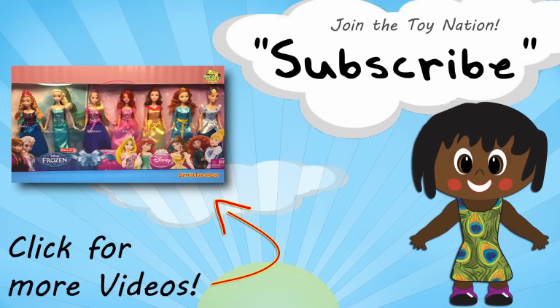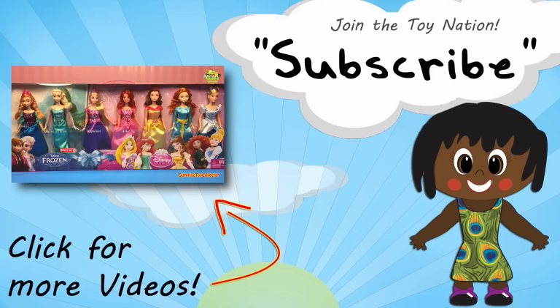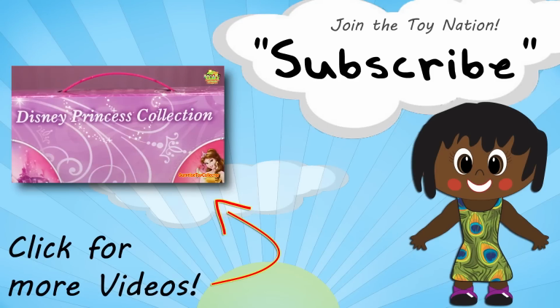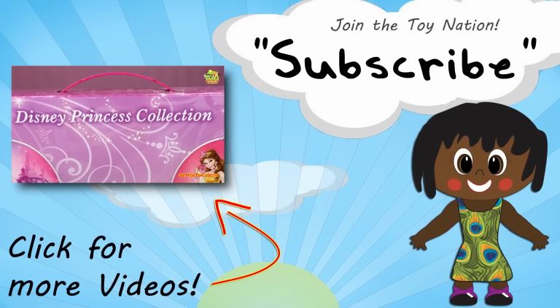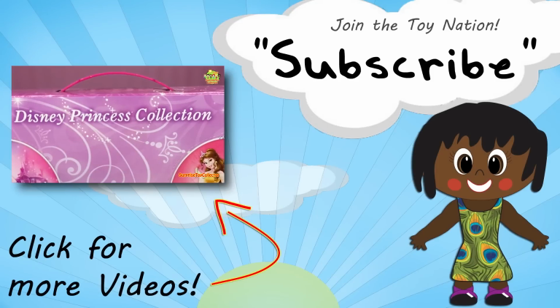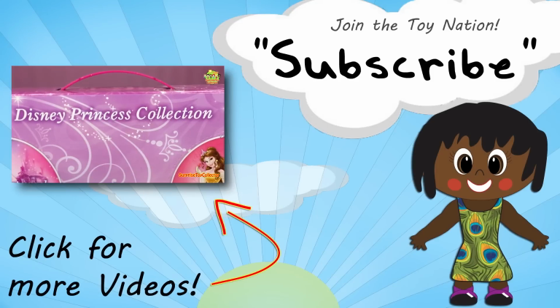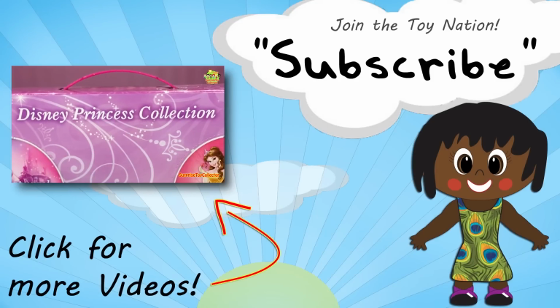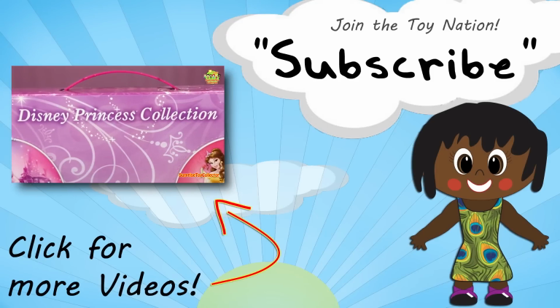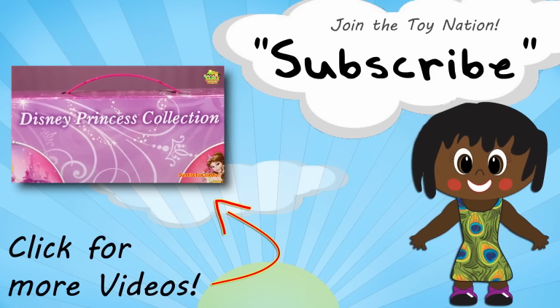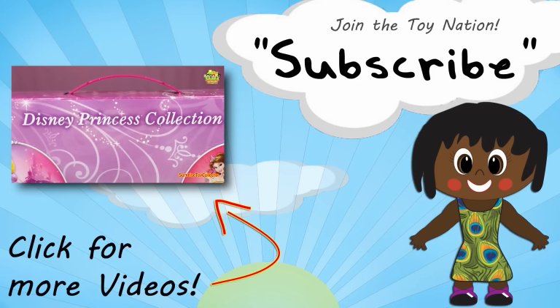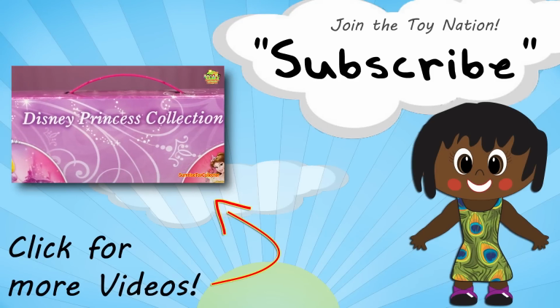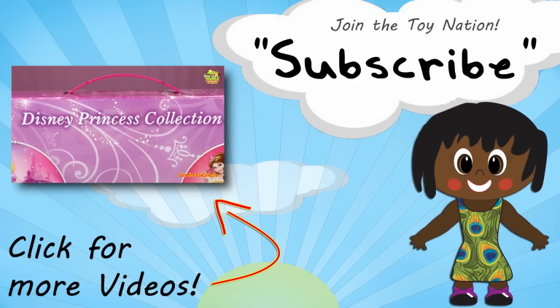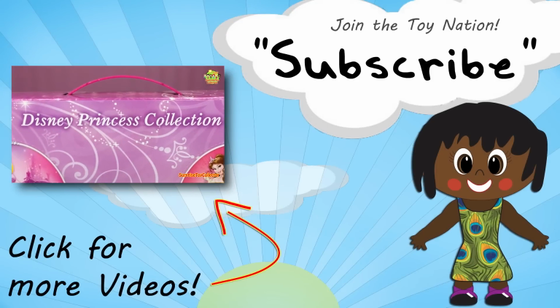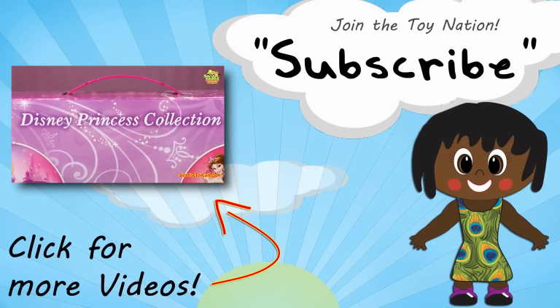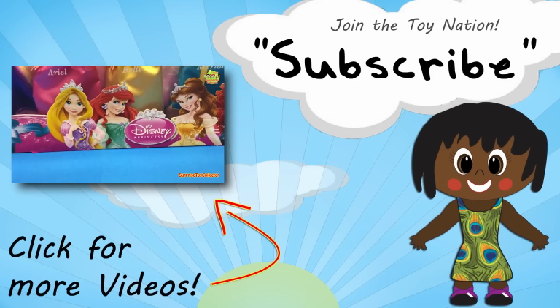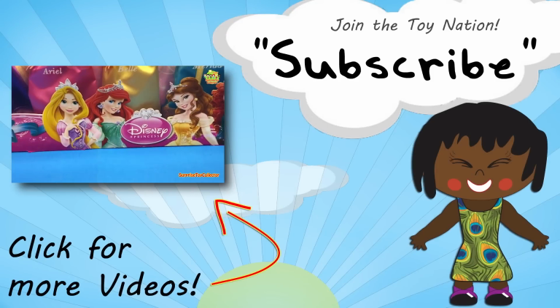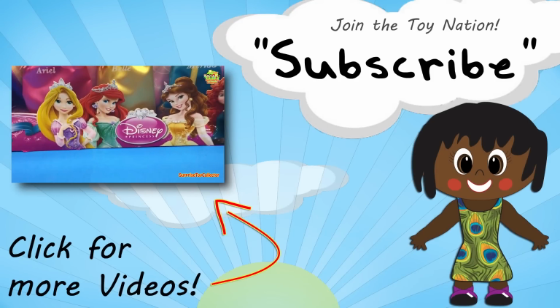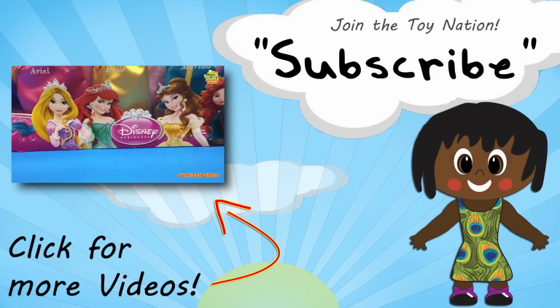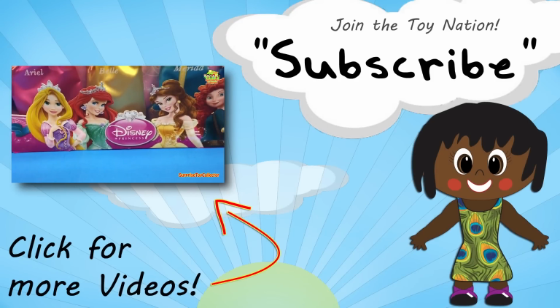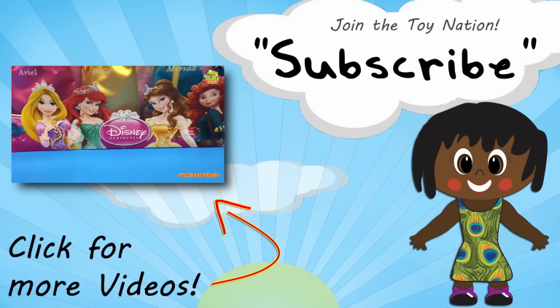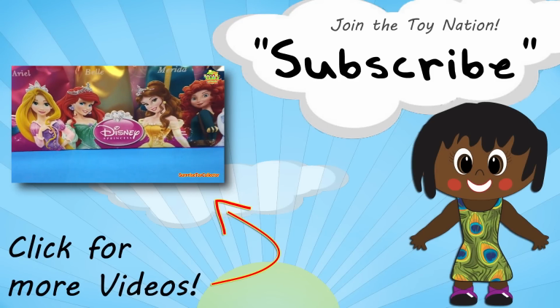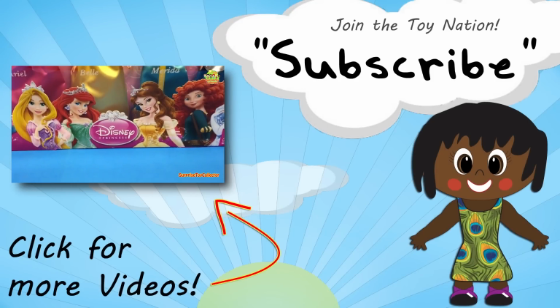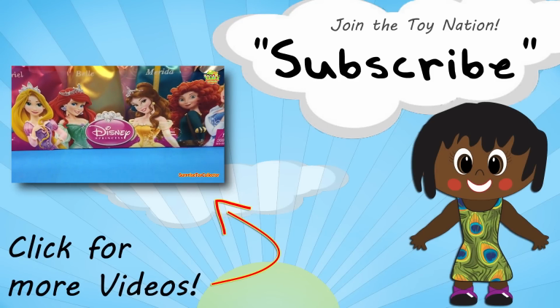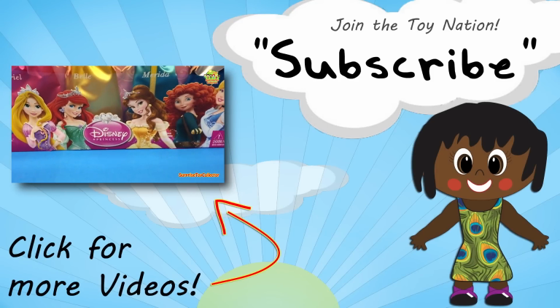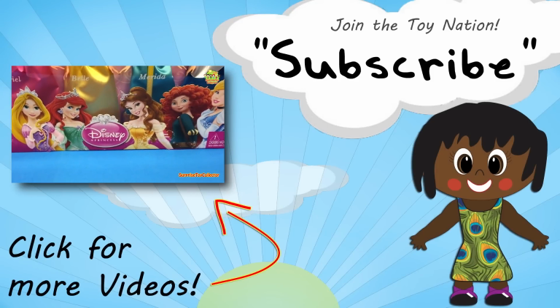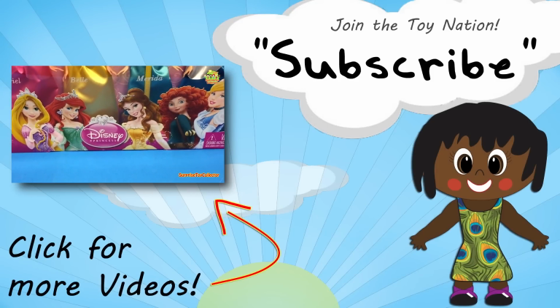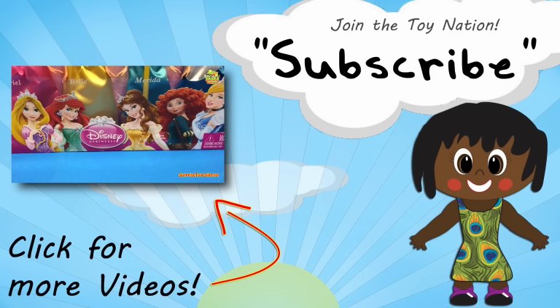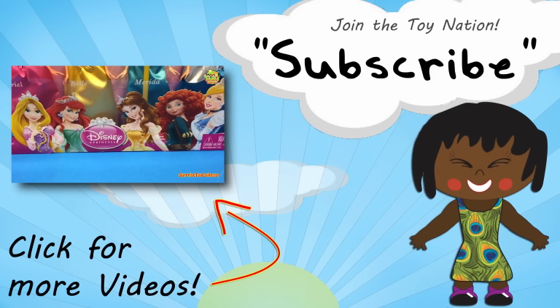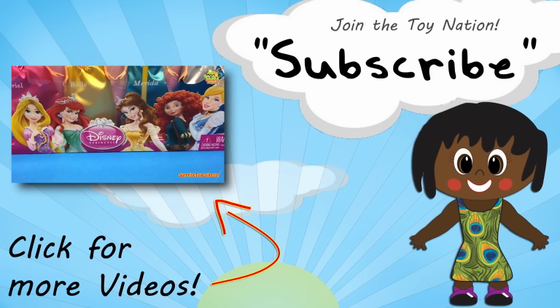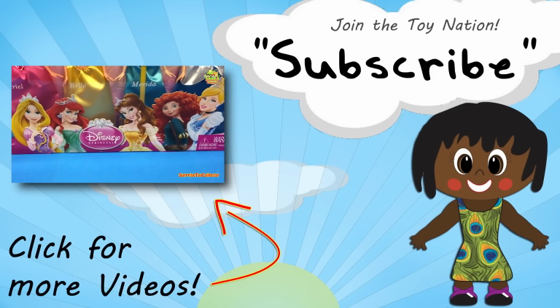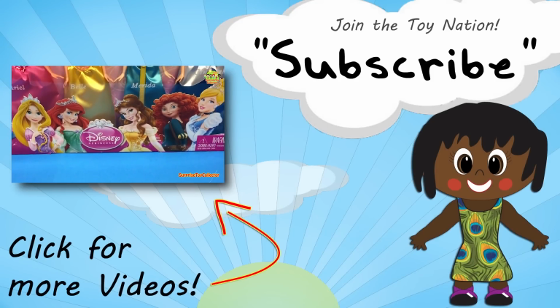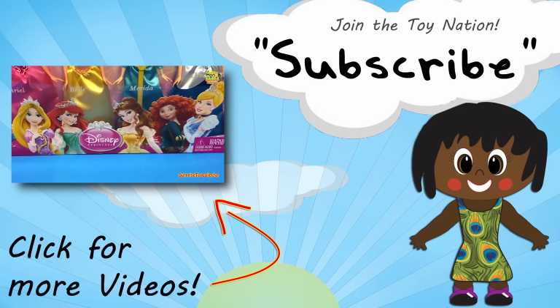That's all for today guys, but make sure to subscribe and become part of the Toy Nation to see more great videos!